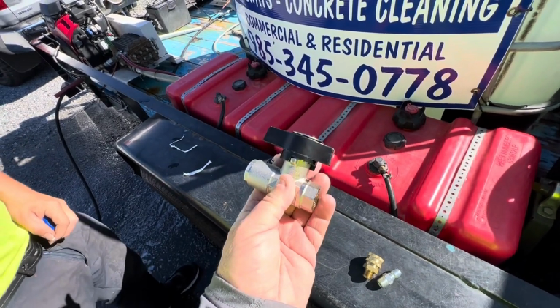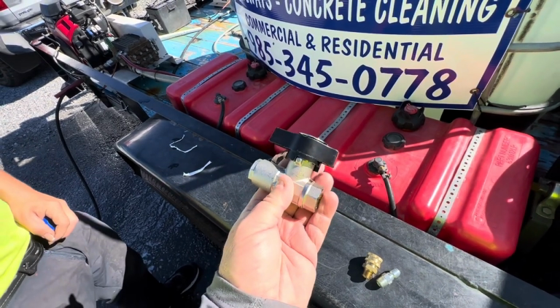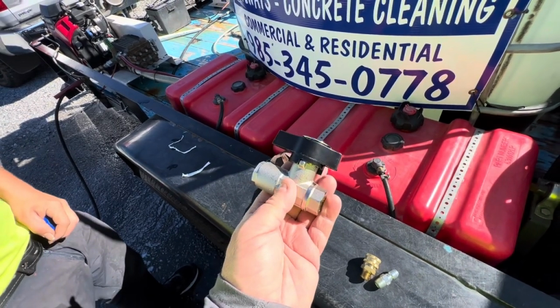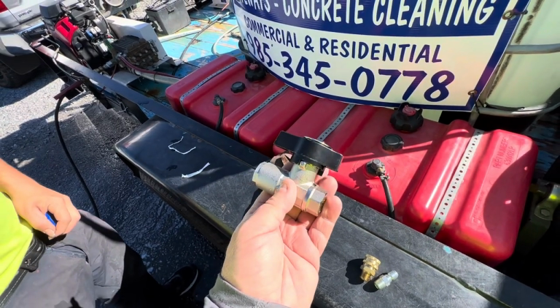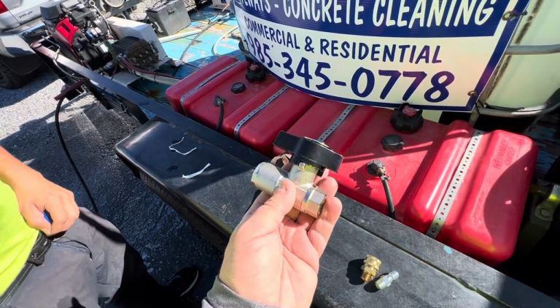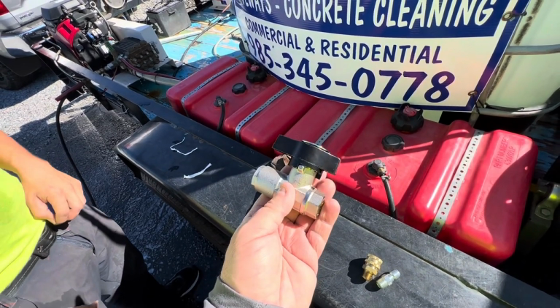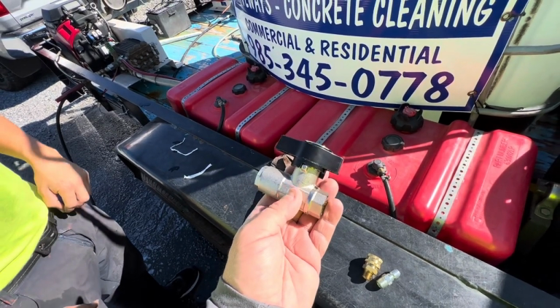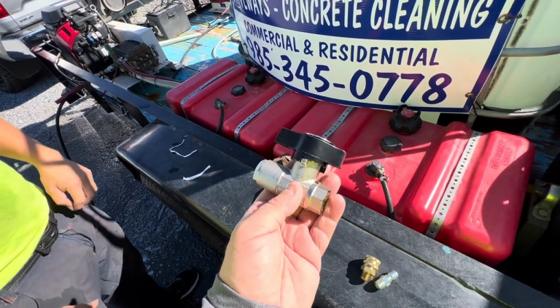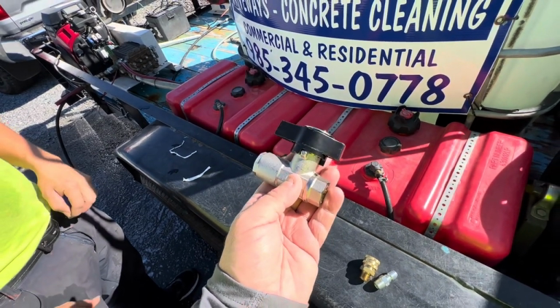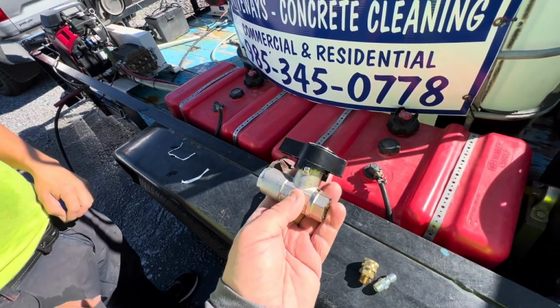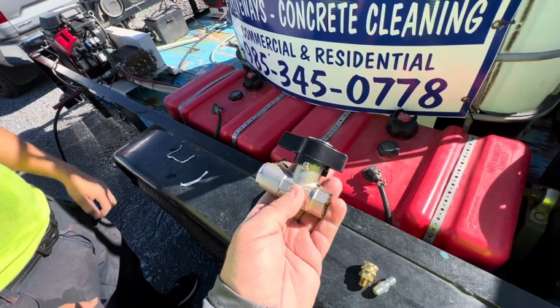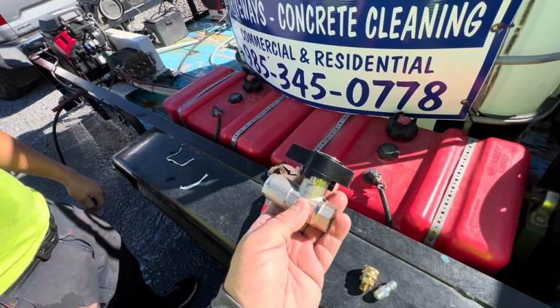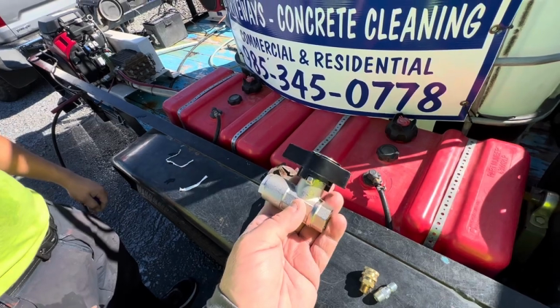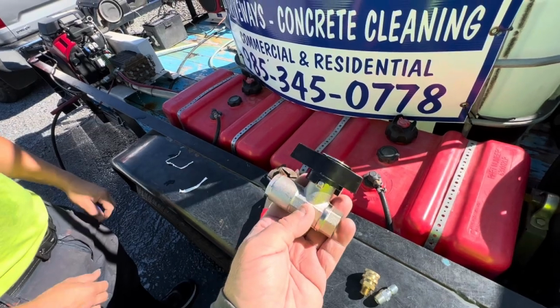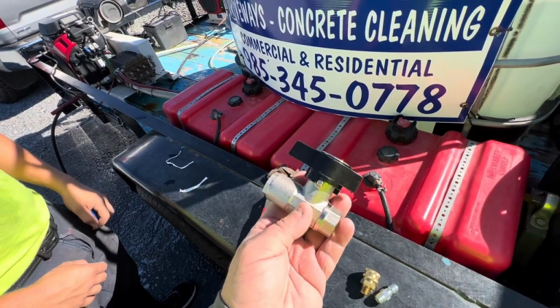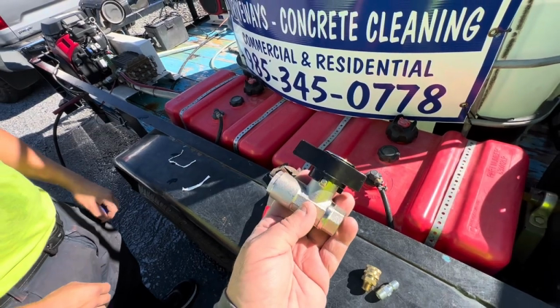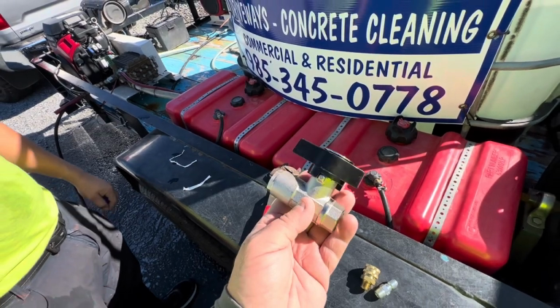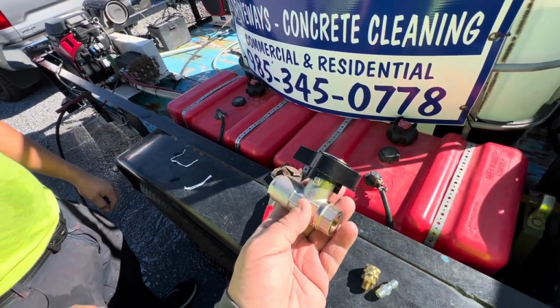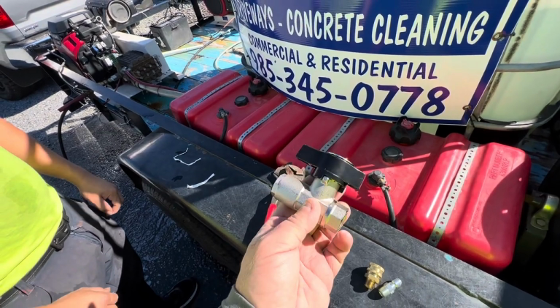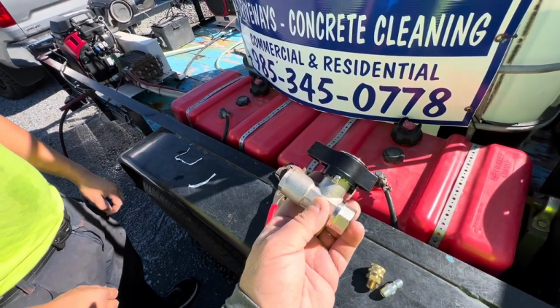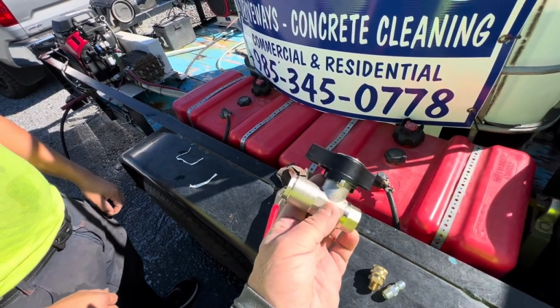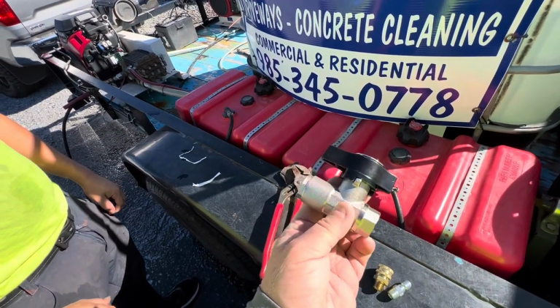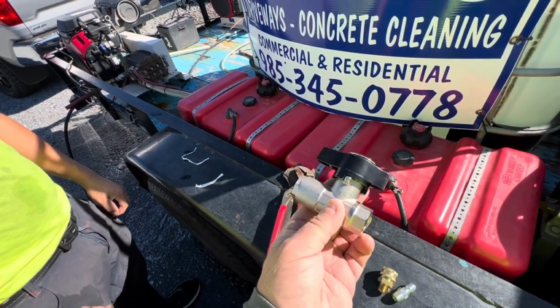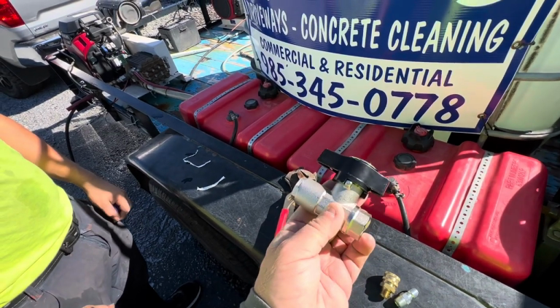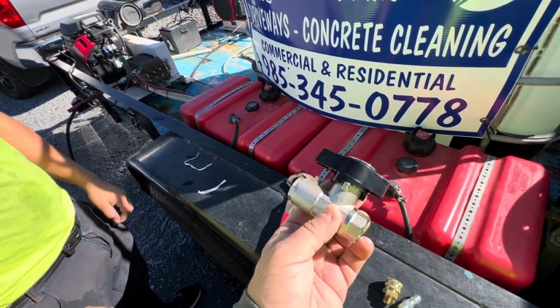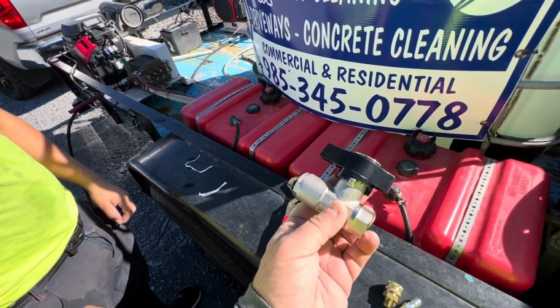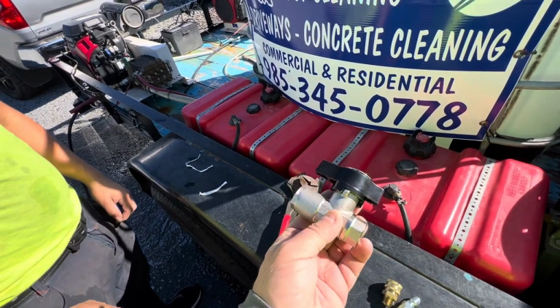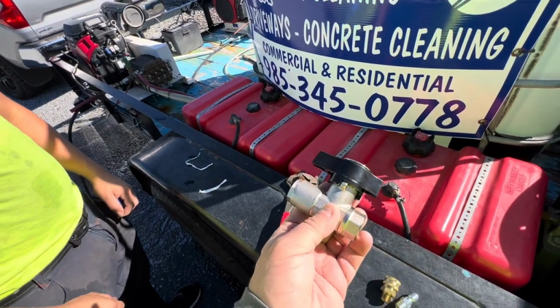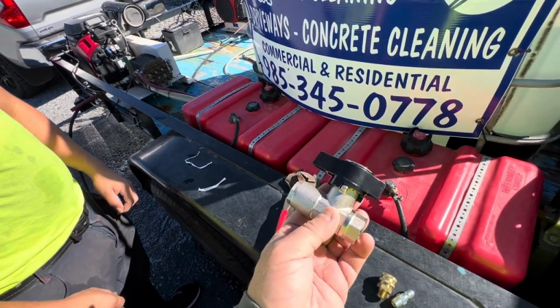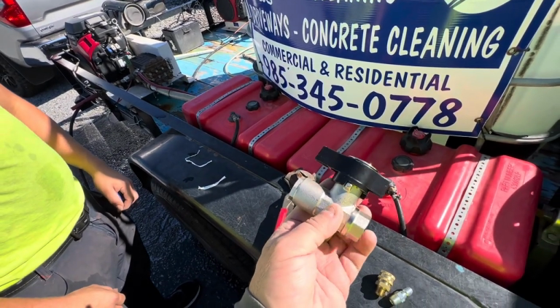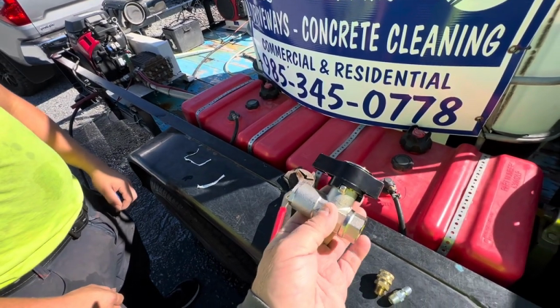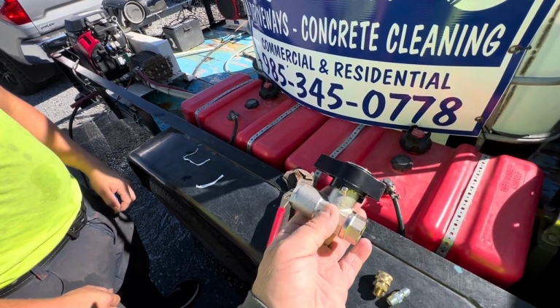We're going to Teflon this up, tighten it up, and we're going to use it. We're going to show you how to use it here in a minute, so make sure you stay all the way to the end of the video.